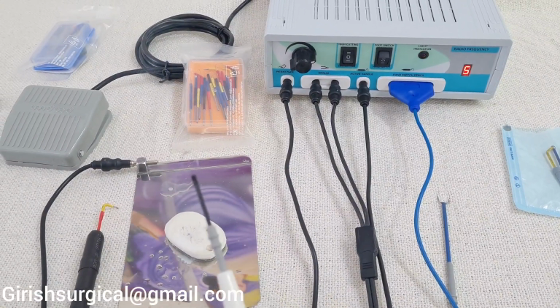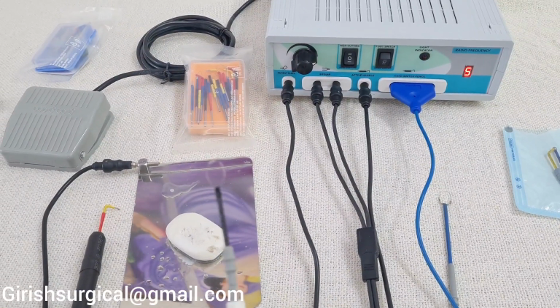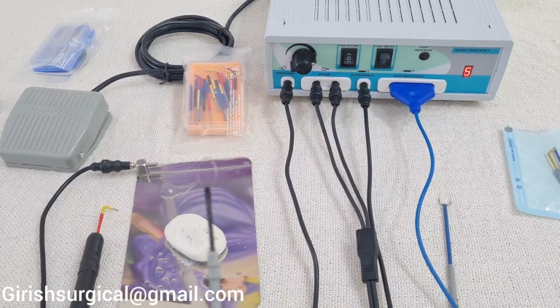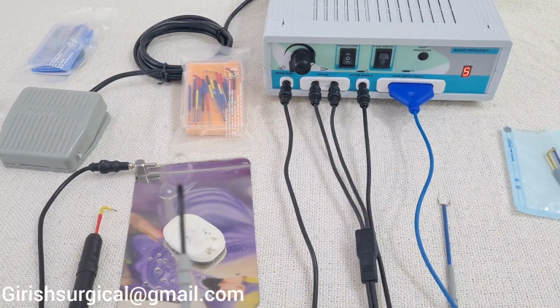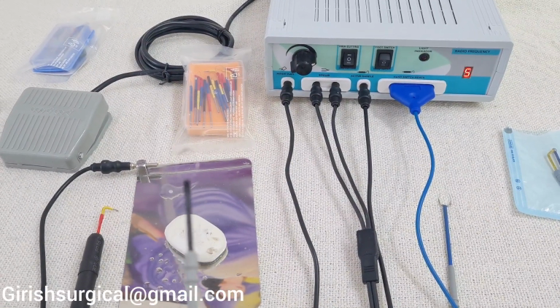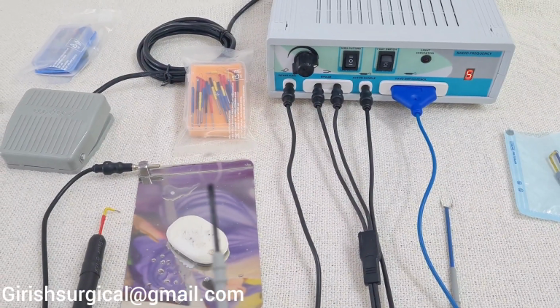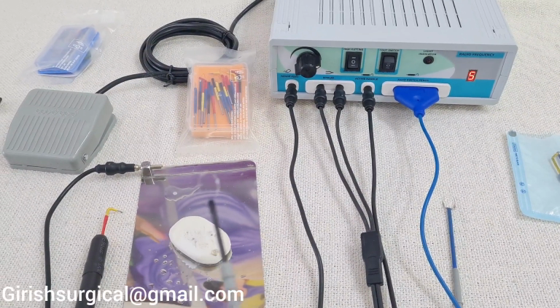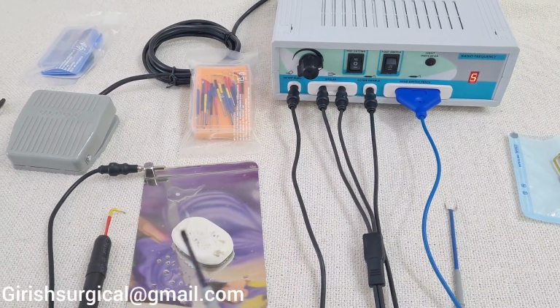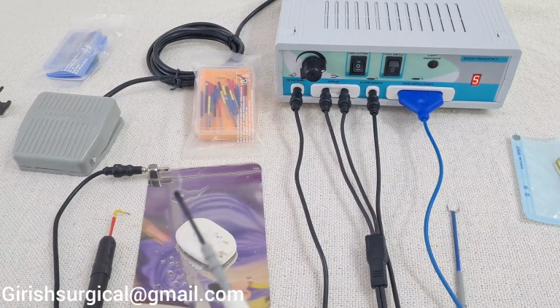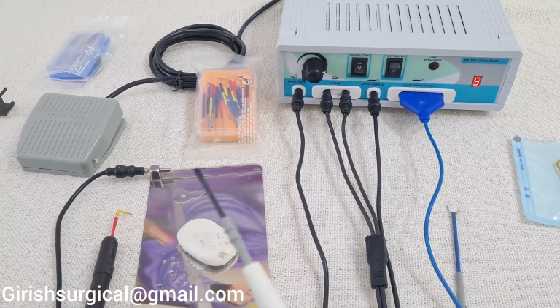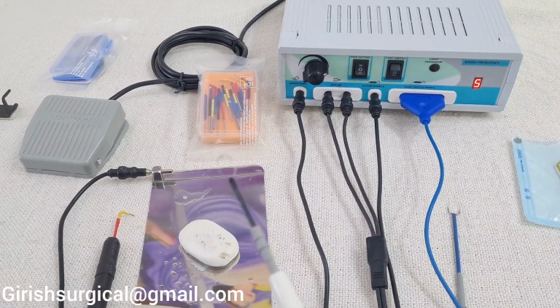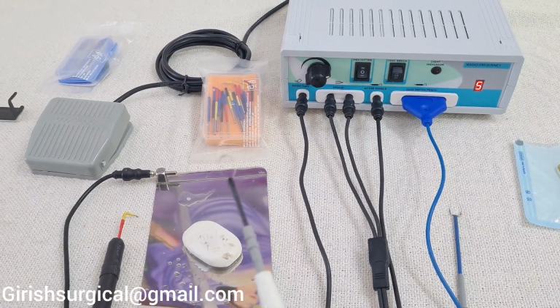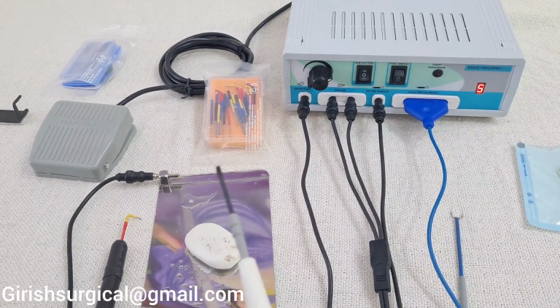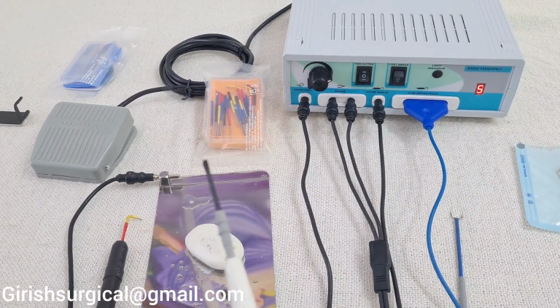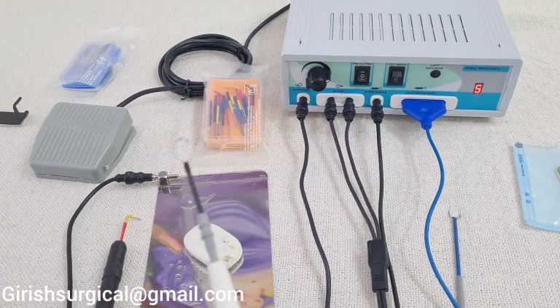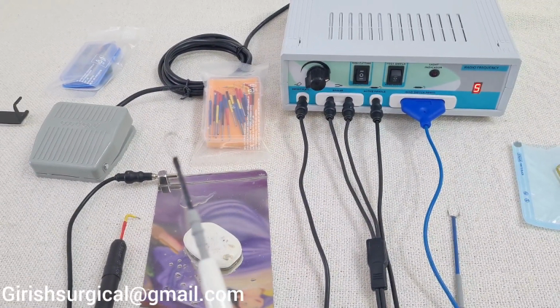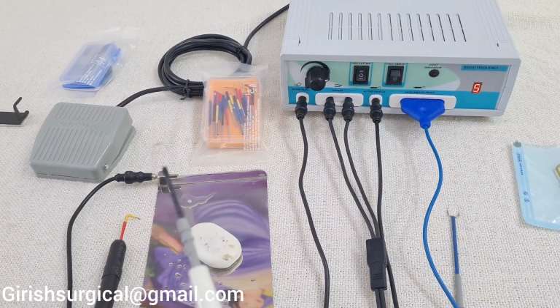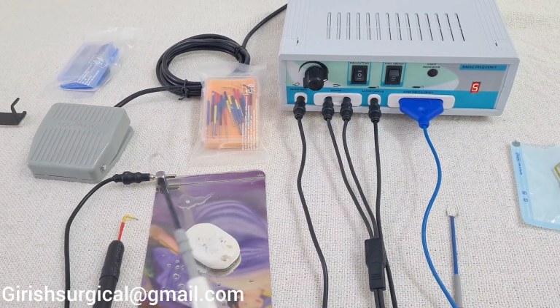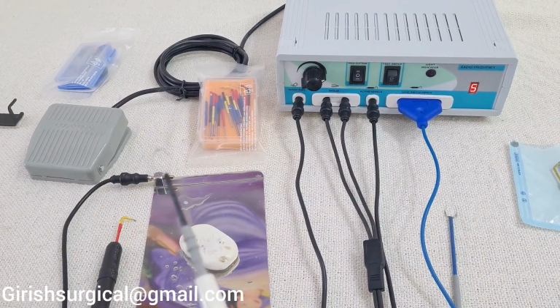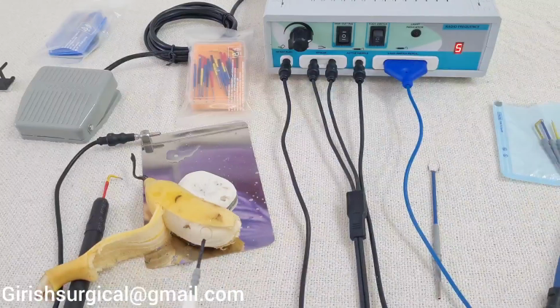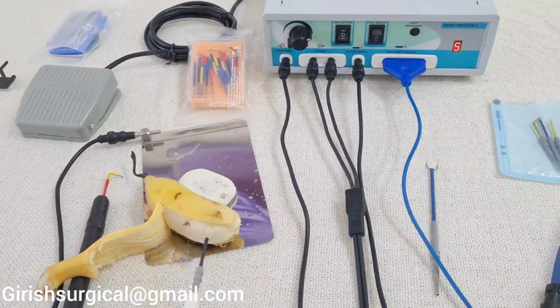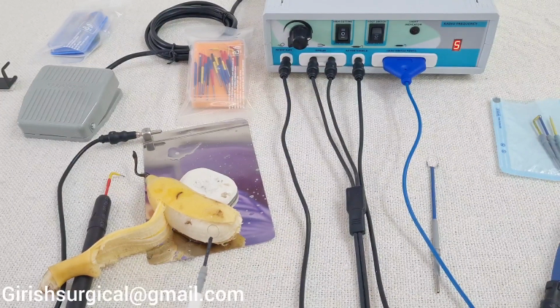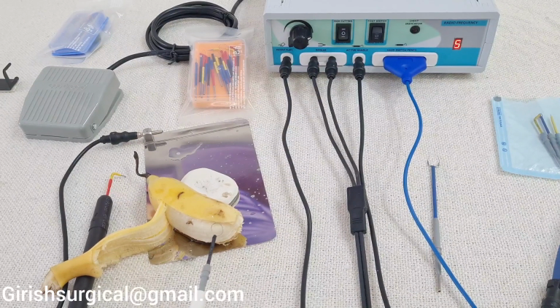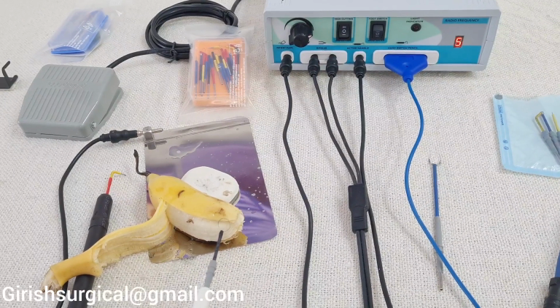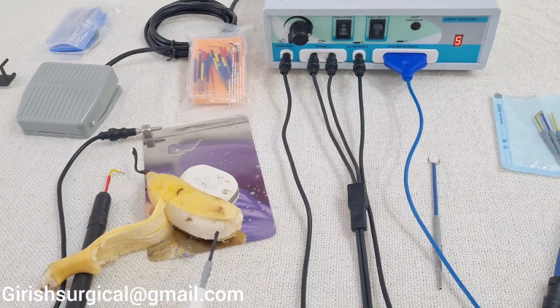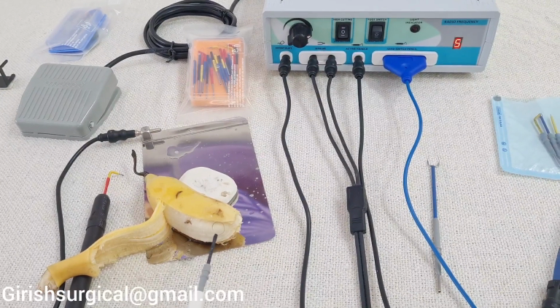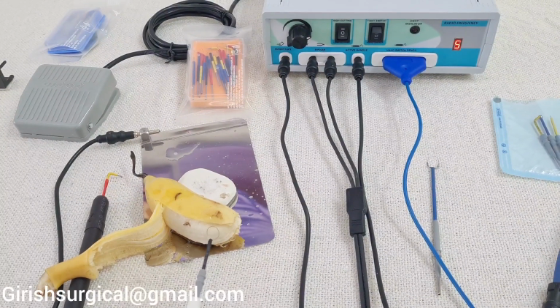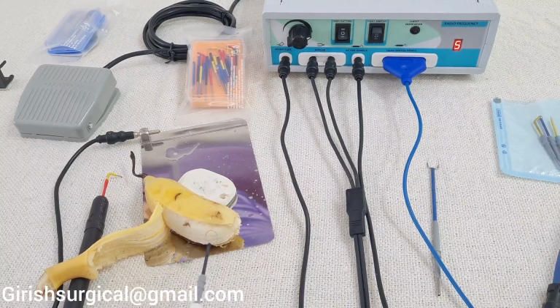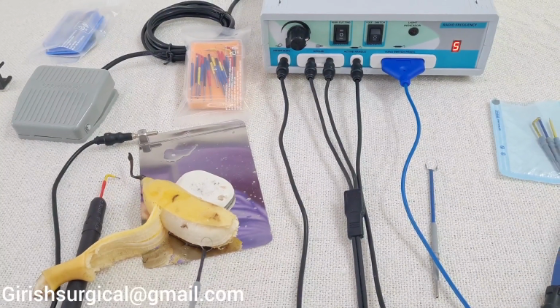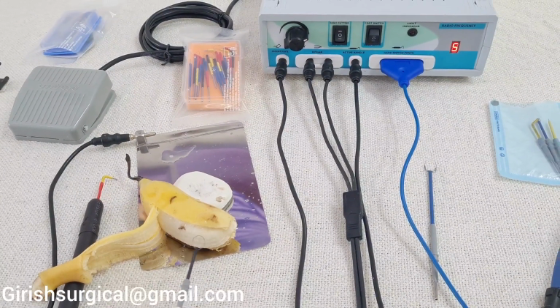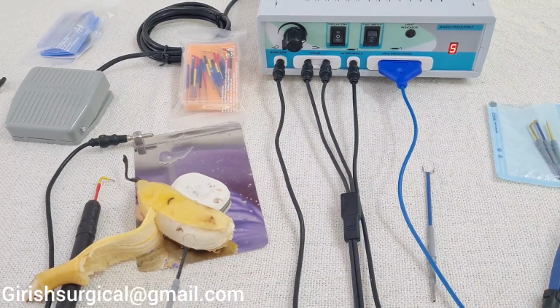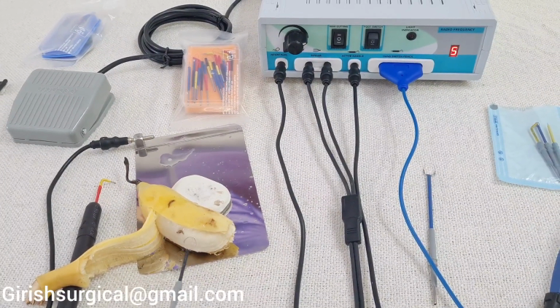This is the loop electrode we tried on the soap. Now we will try it on a banana.